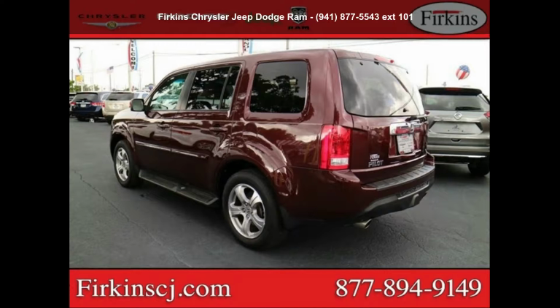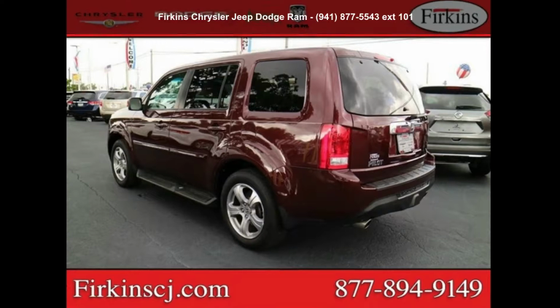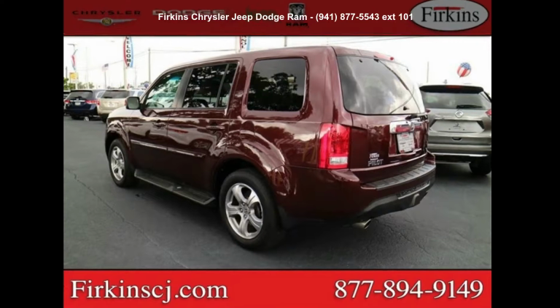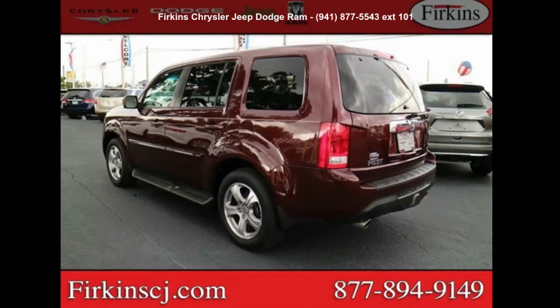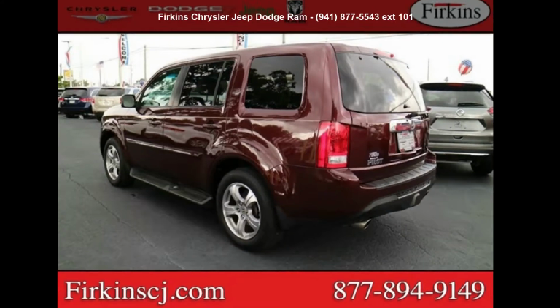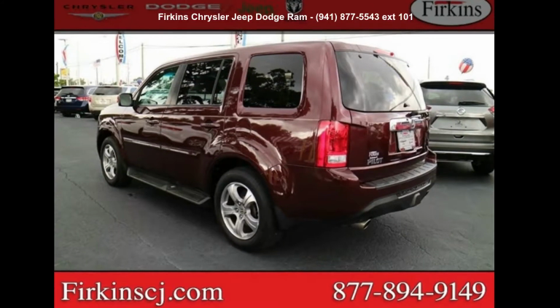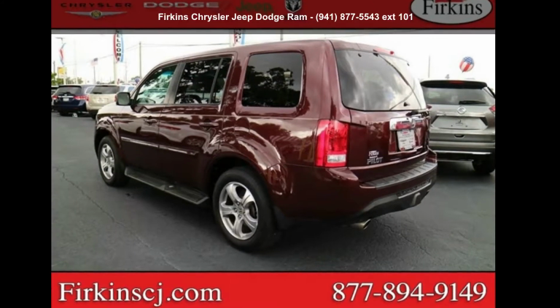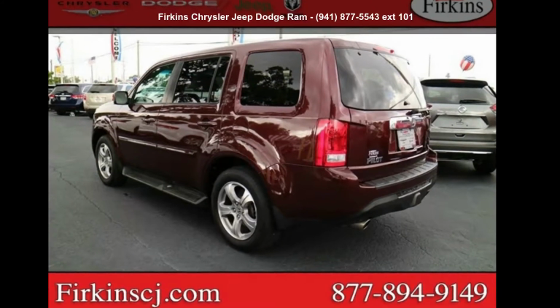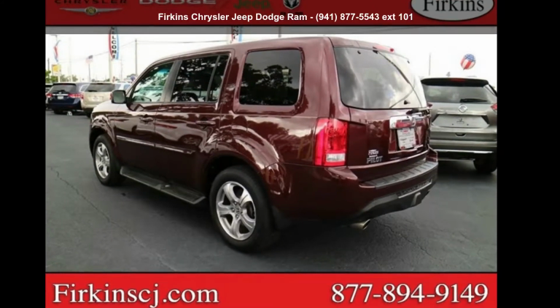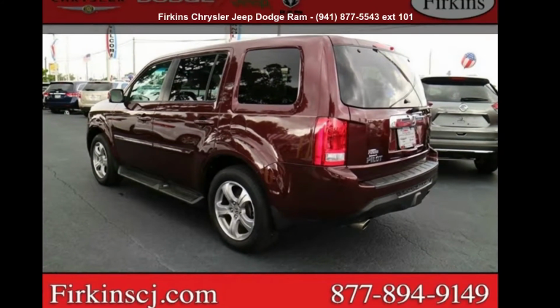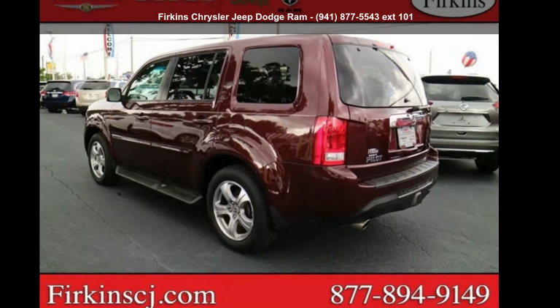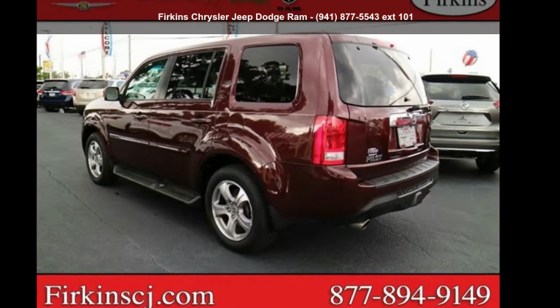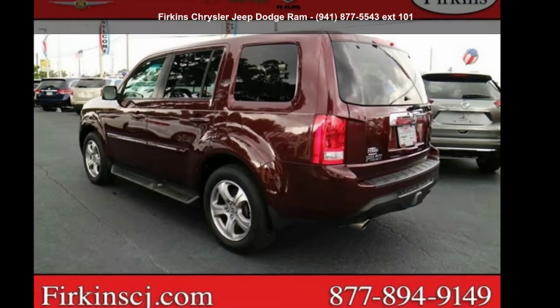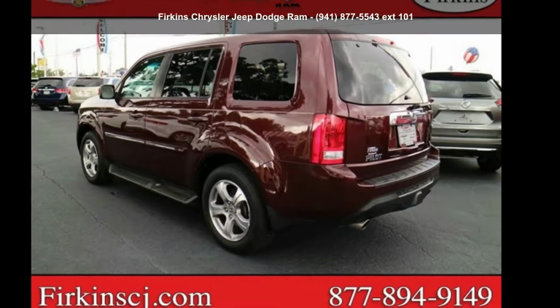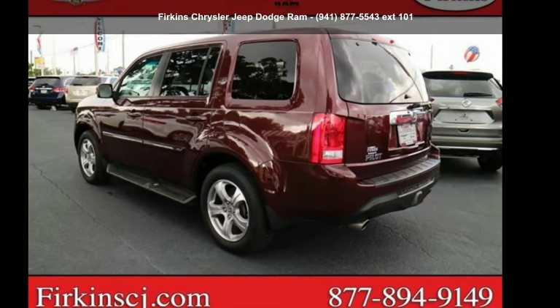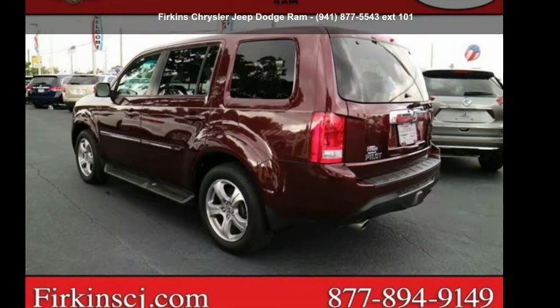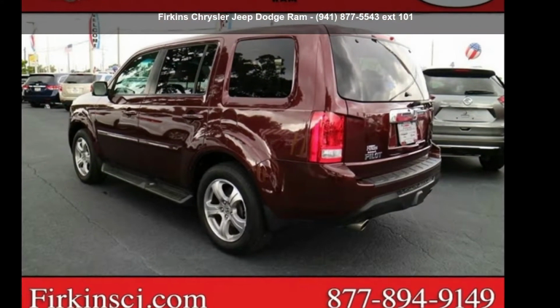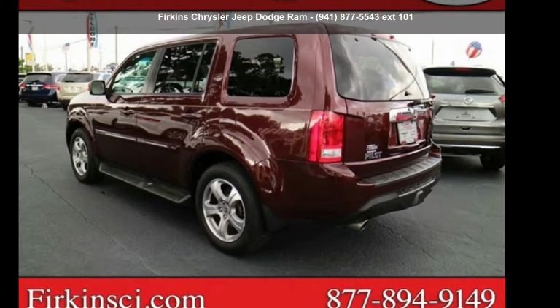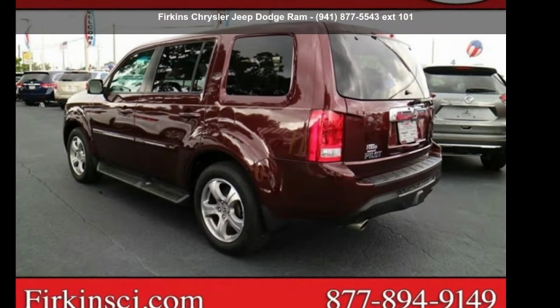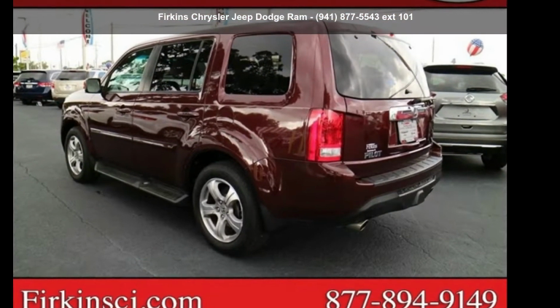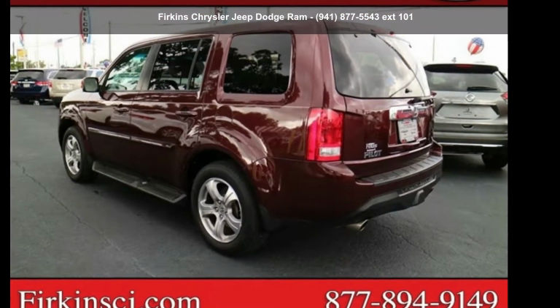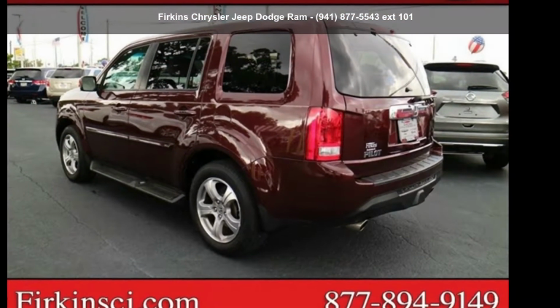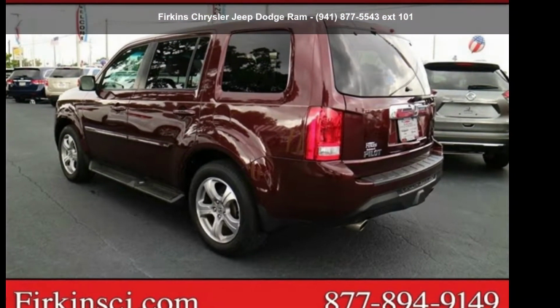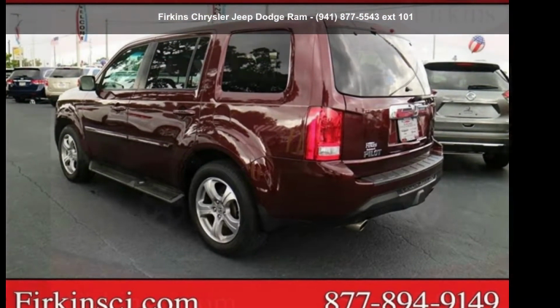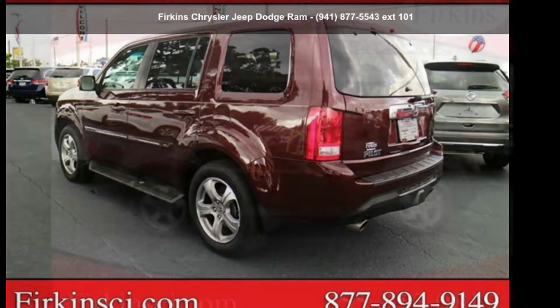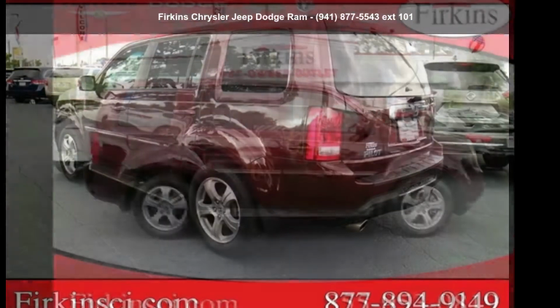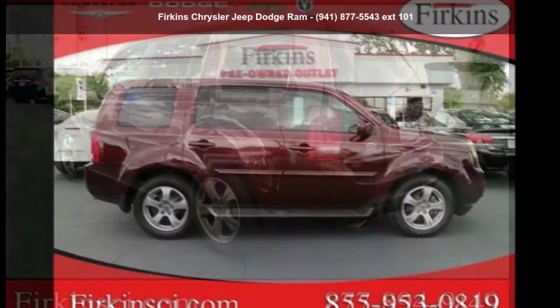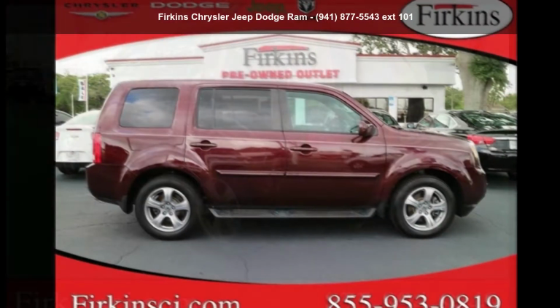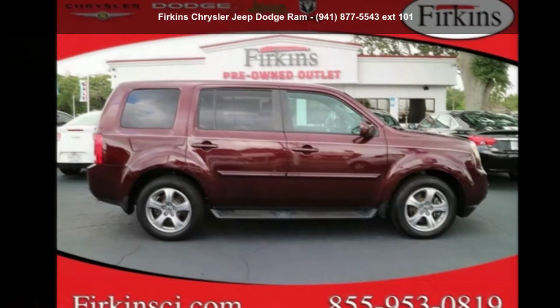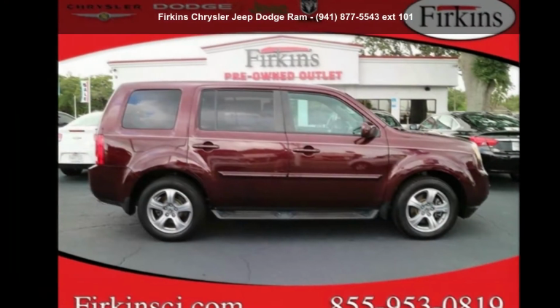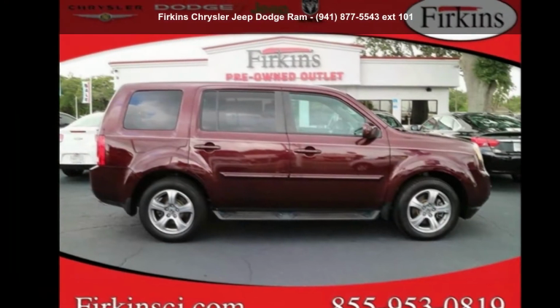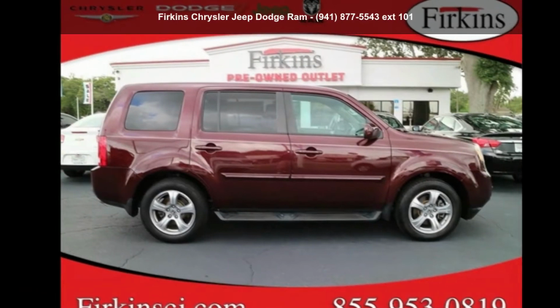Step into the Honda 2014 Pilot XL. This may be the set of wheels you've been looking for.